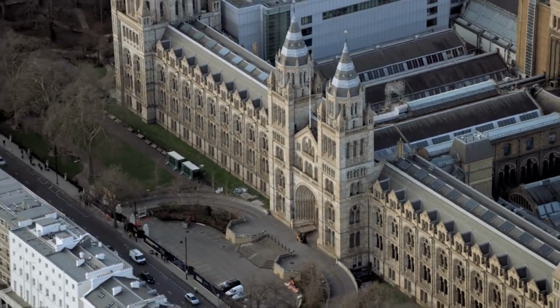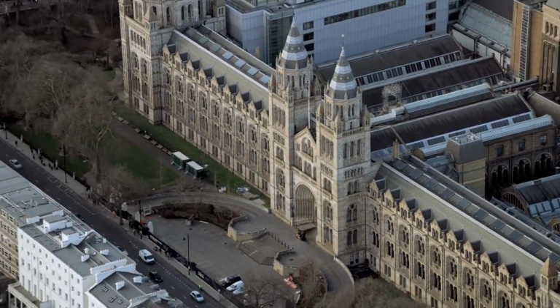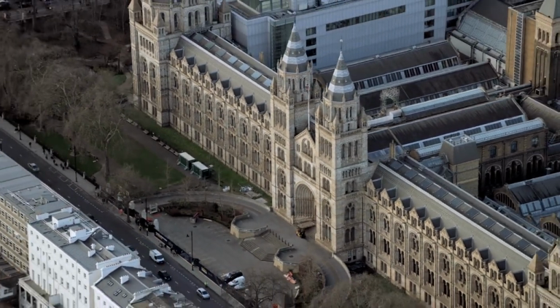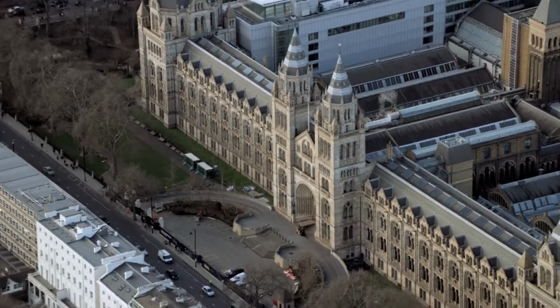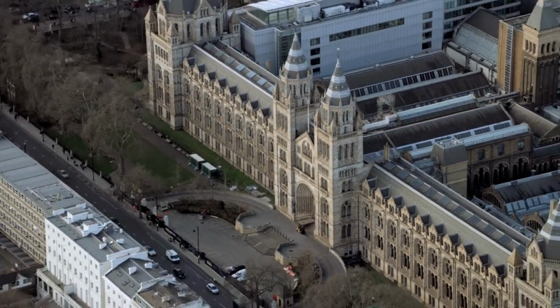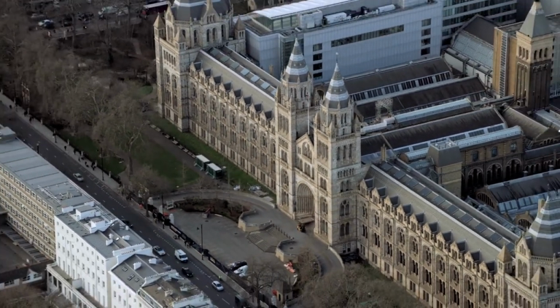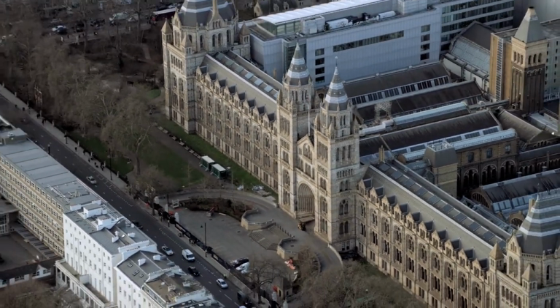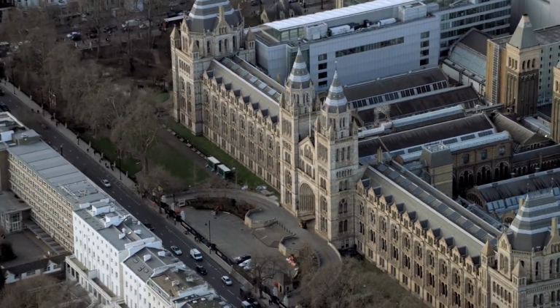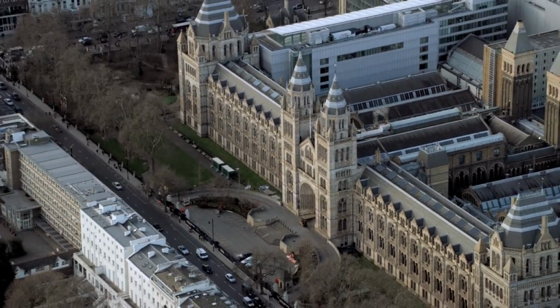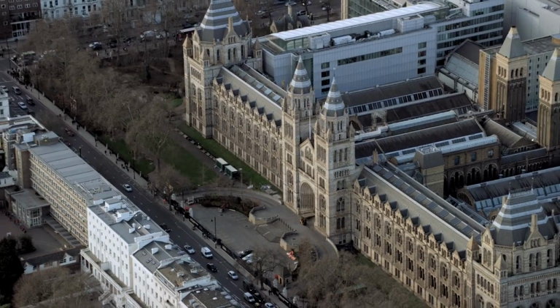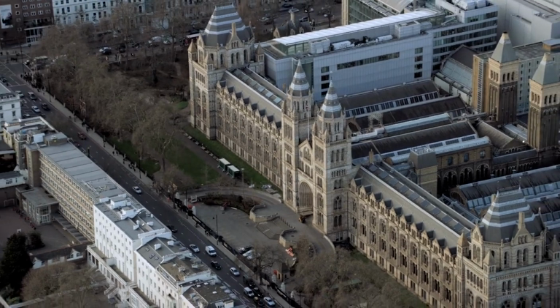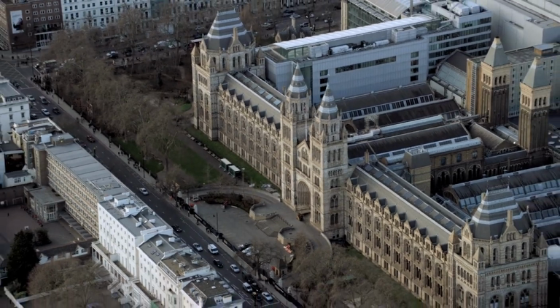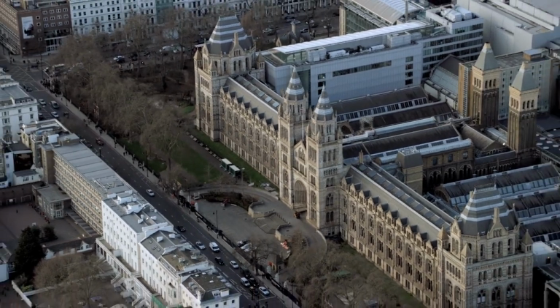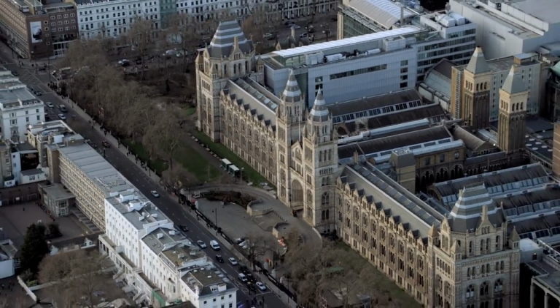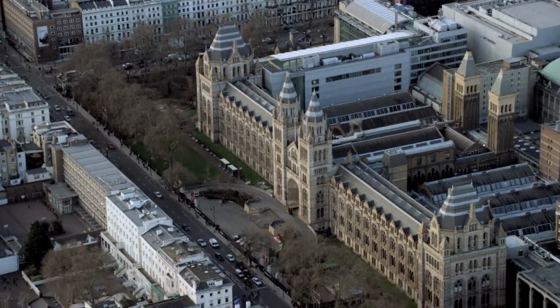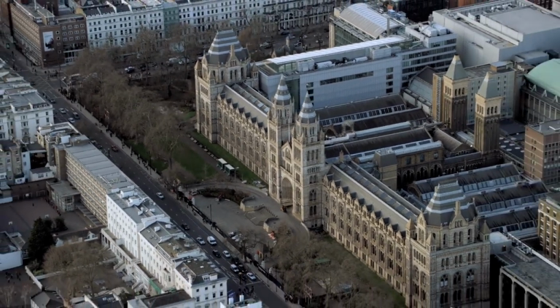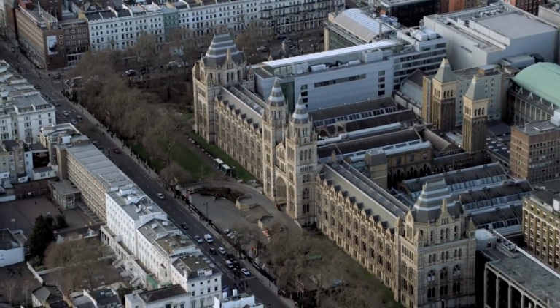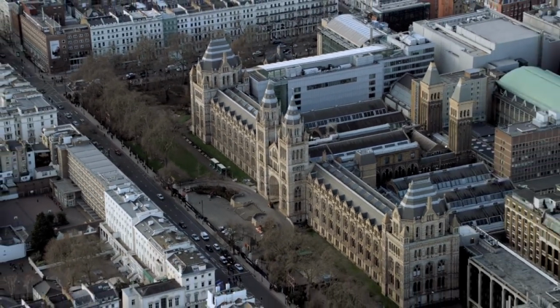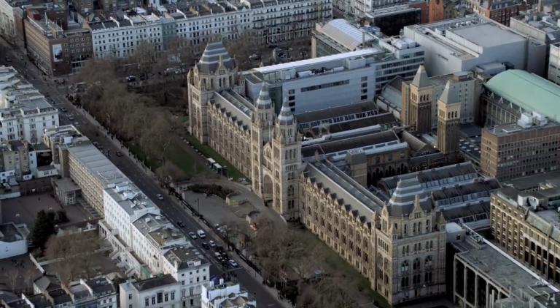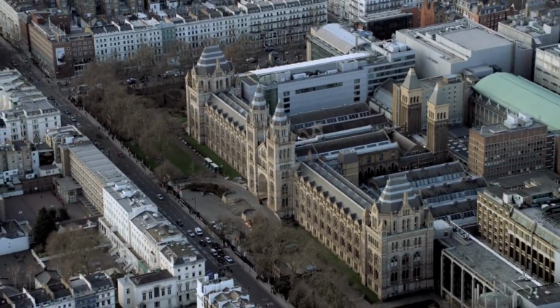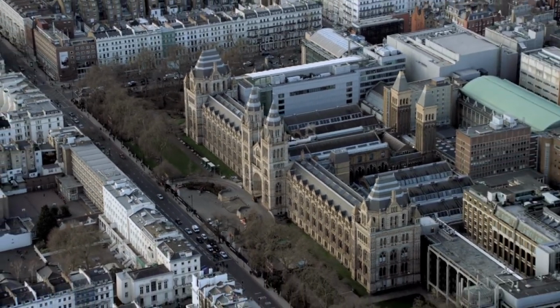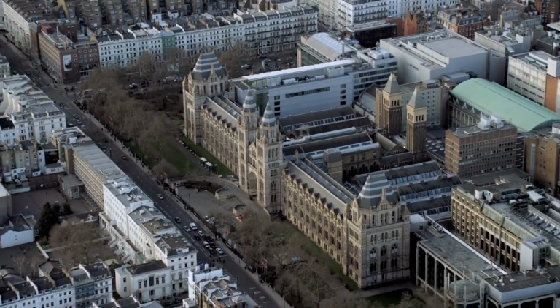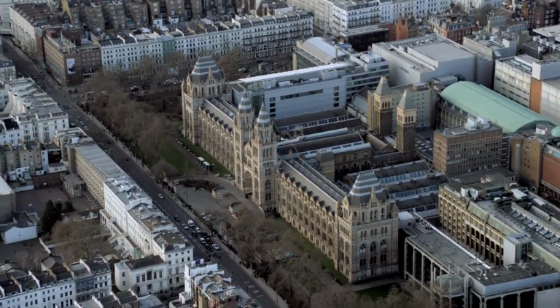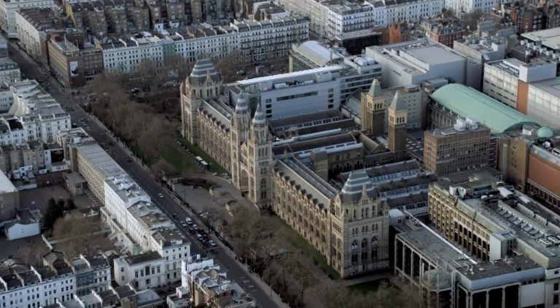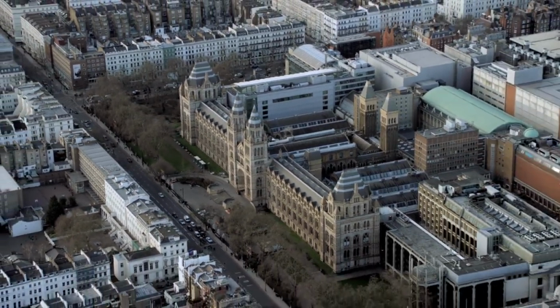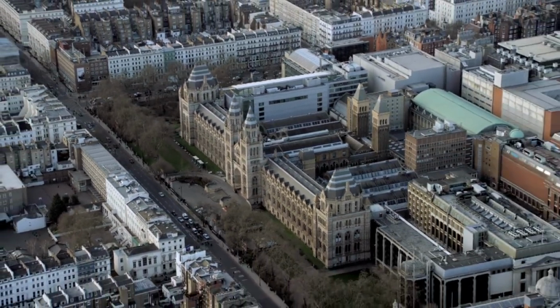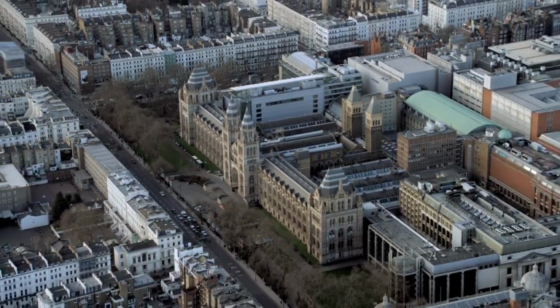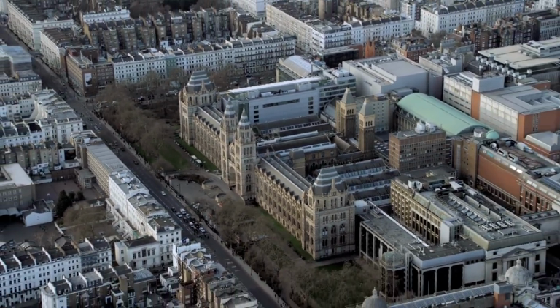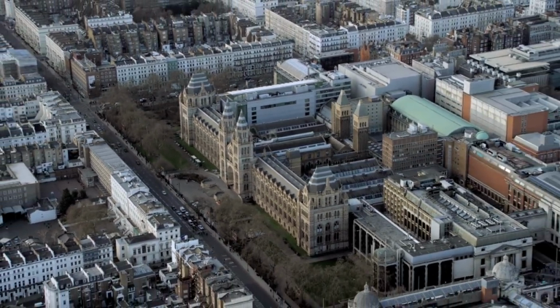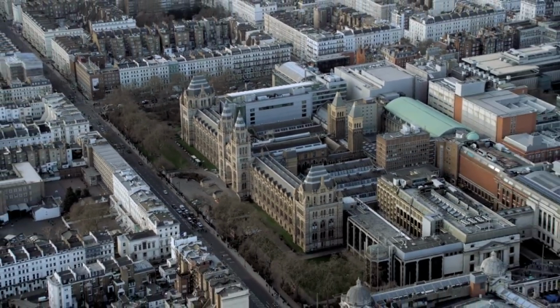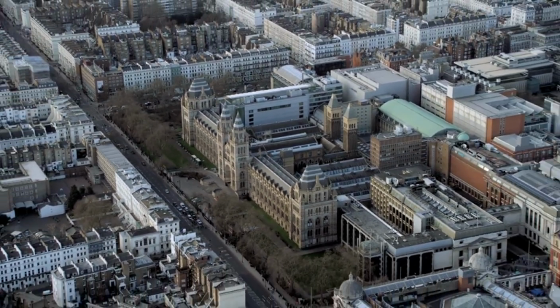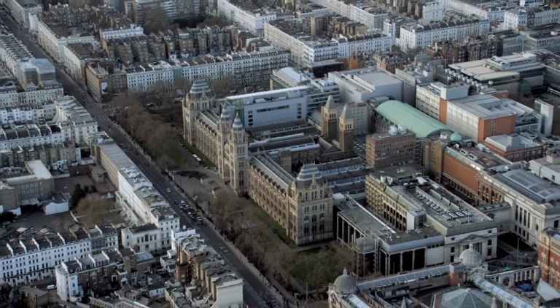The British Museum hosts regular exhibitions, lectures, workshops, and special events exploring various aspects of its vast collection.